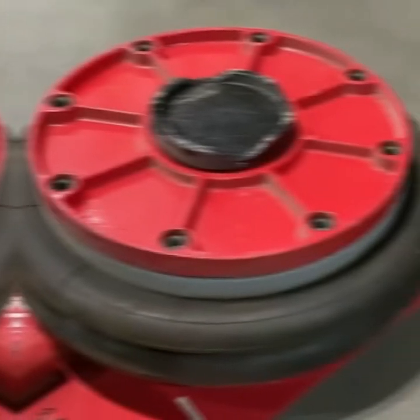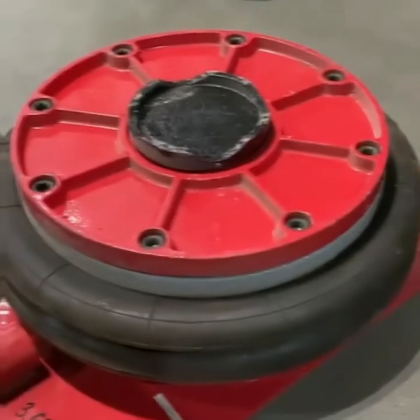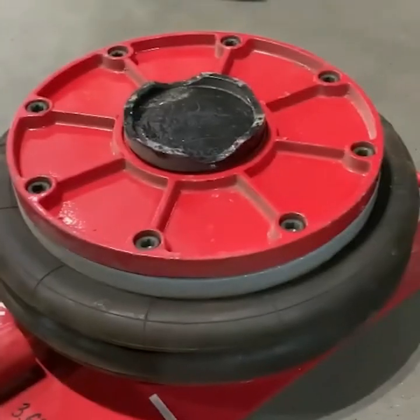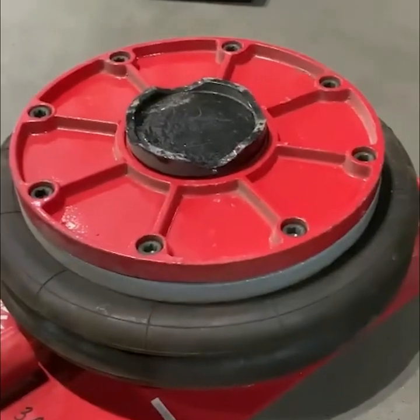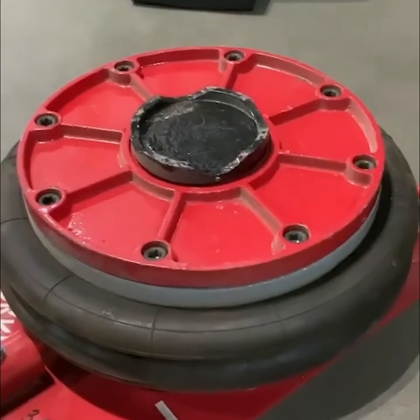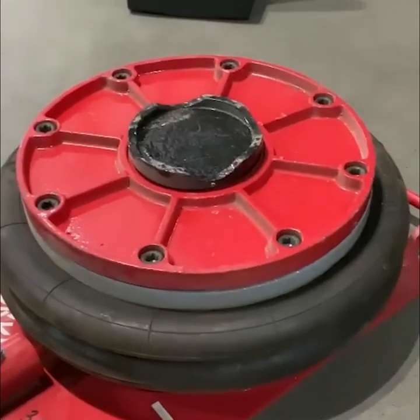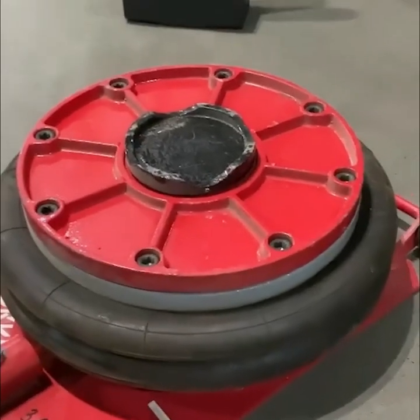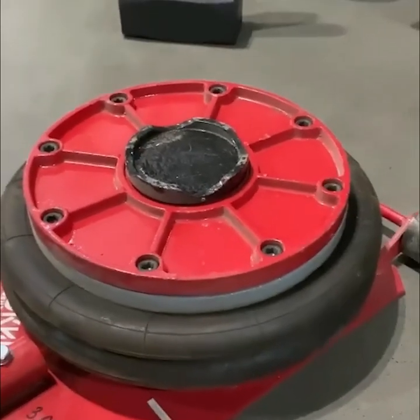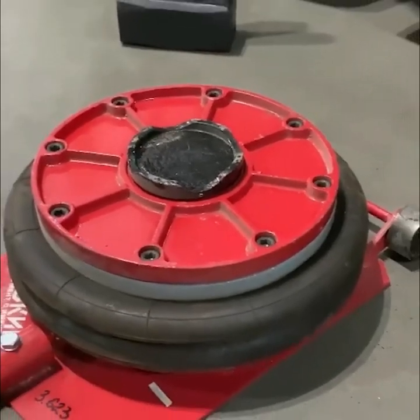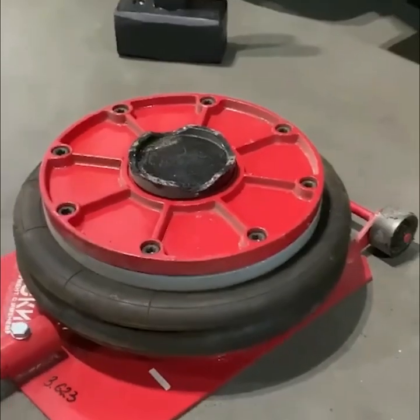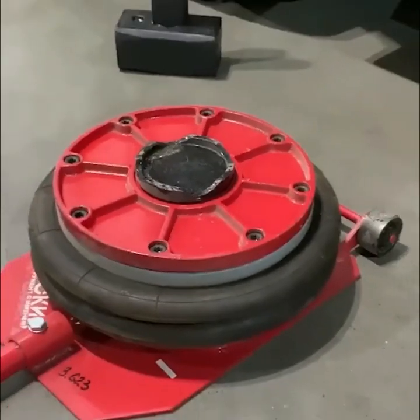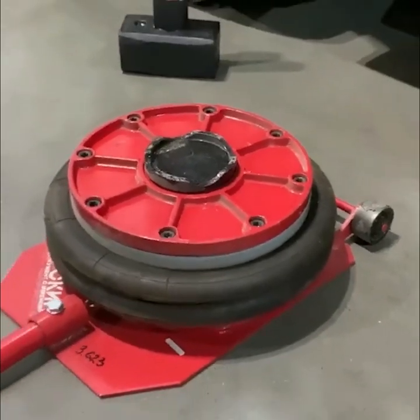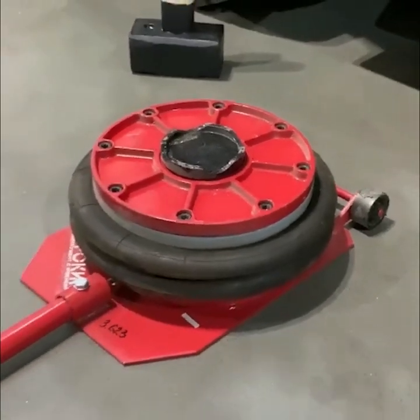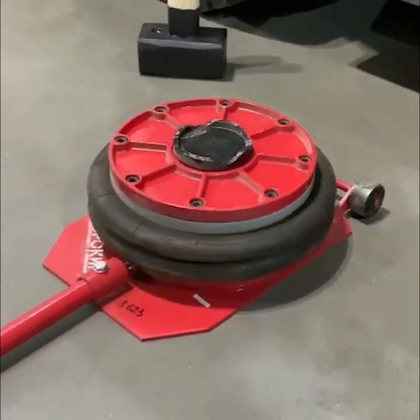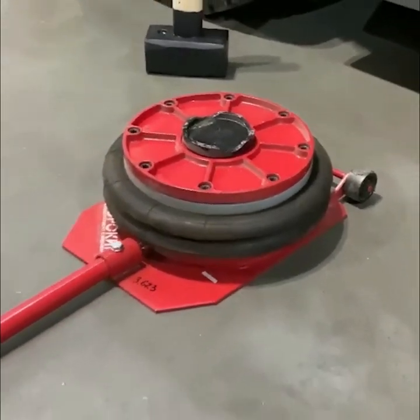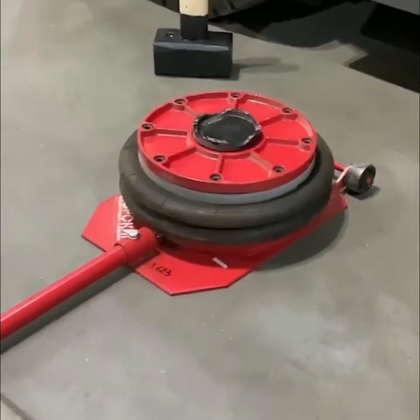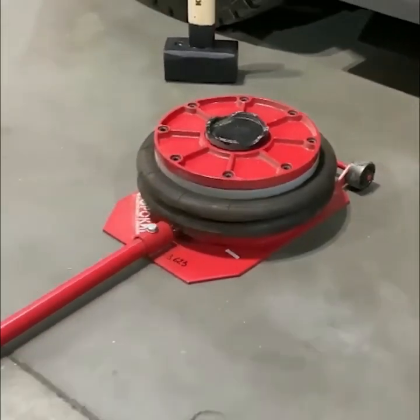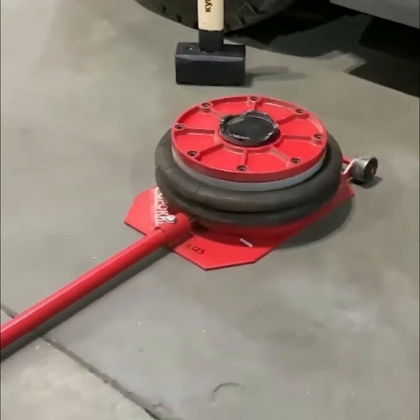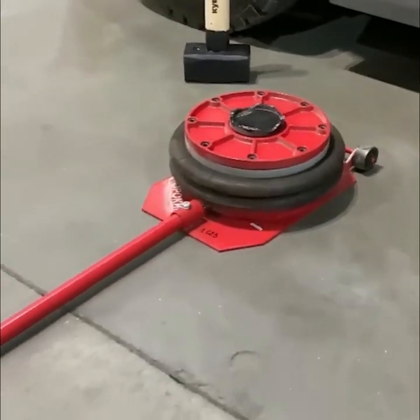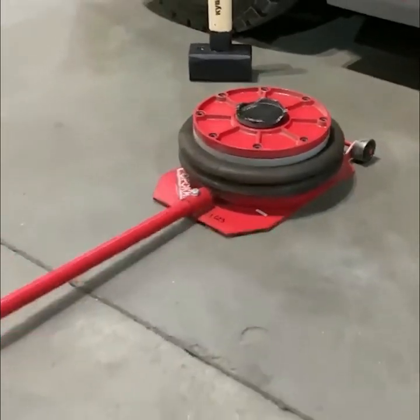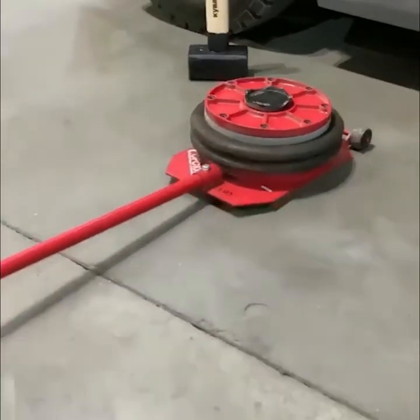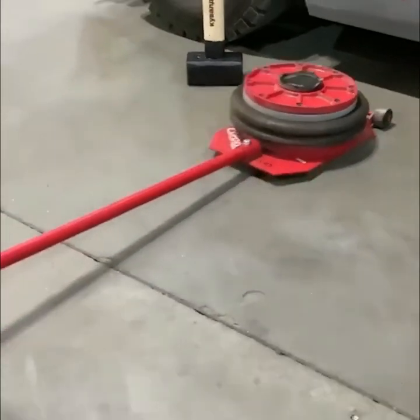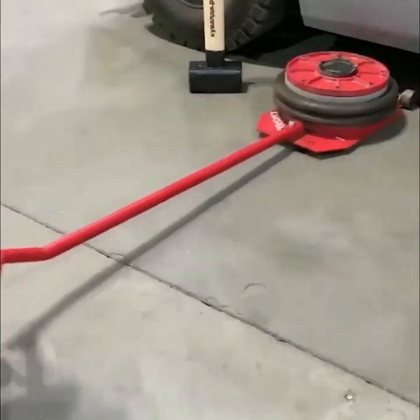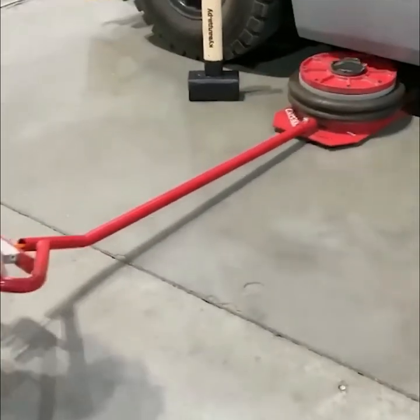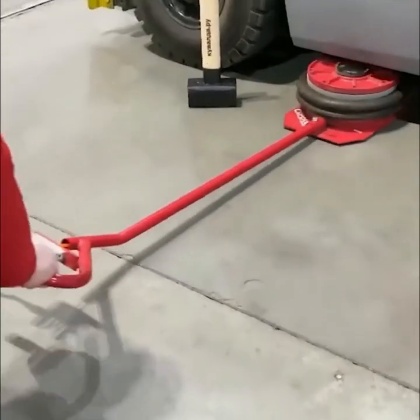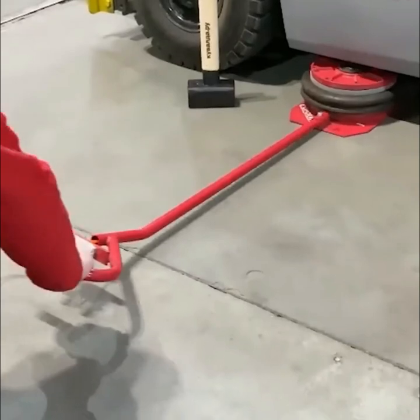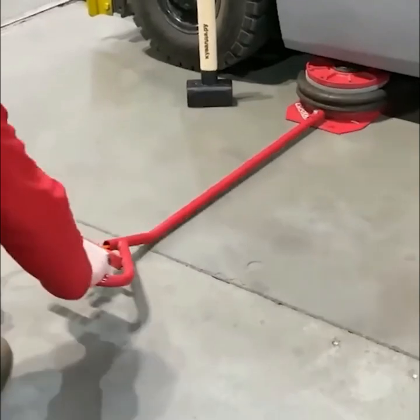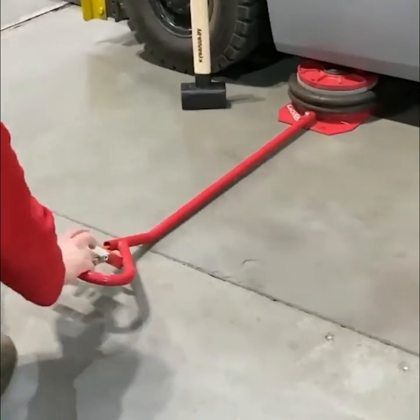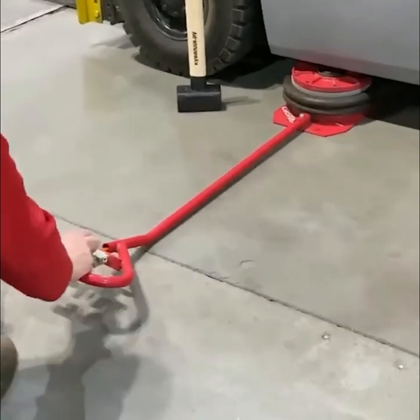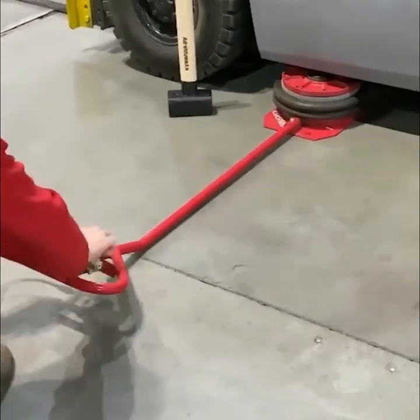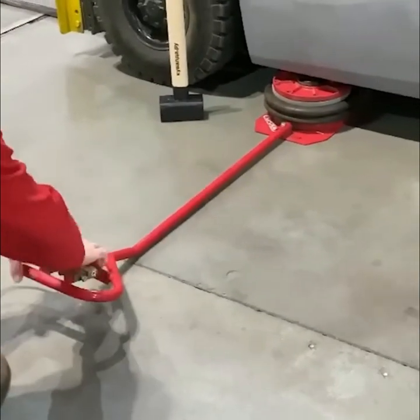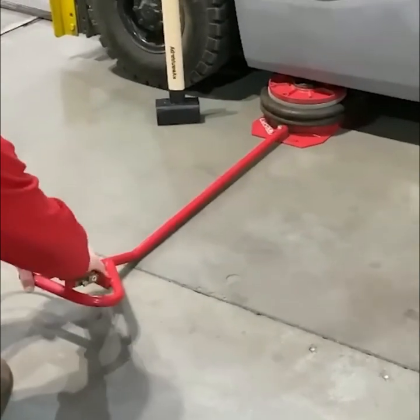Pneumatic jacks are powered by compressed air and are used for lifting and positioning heavy material.